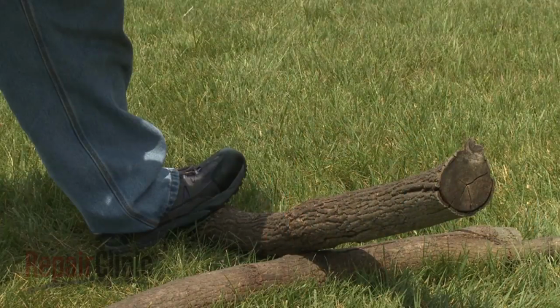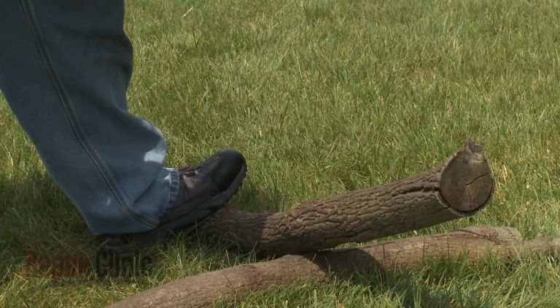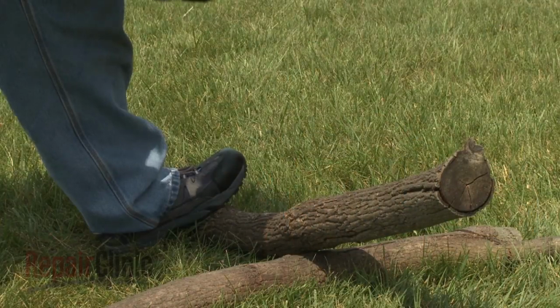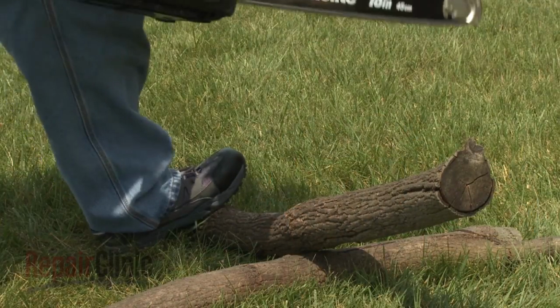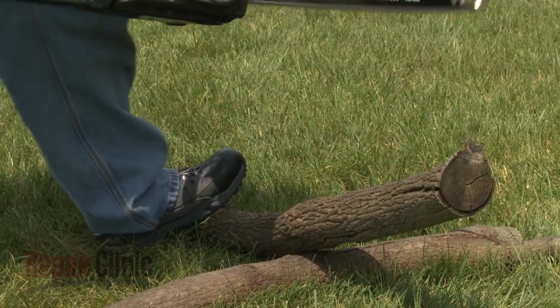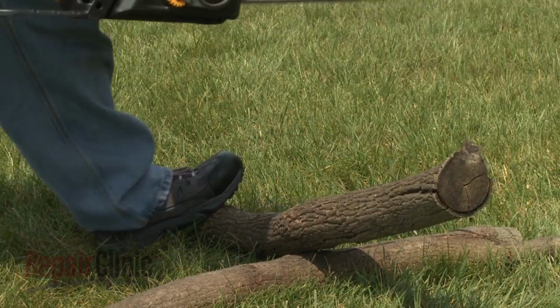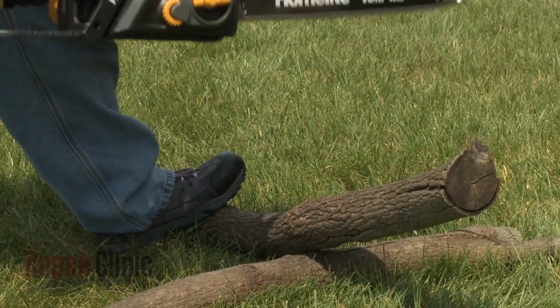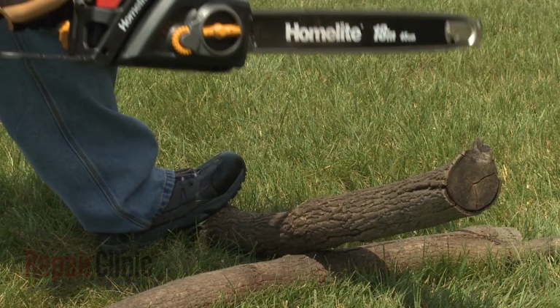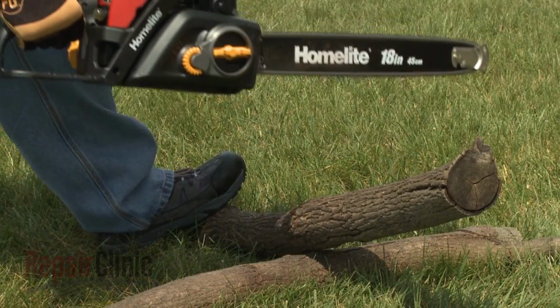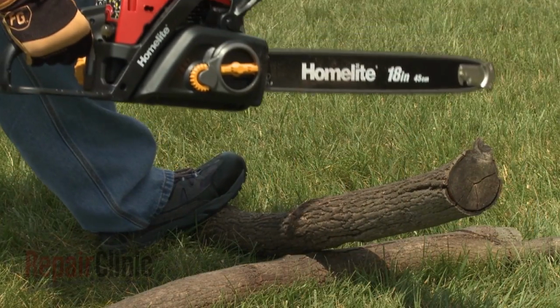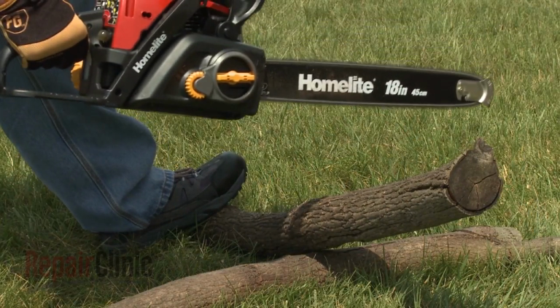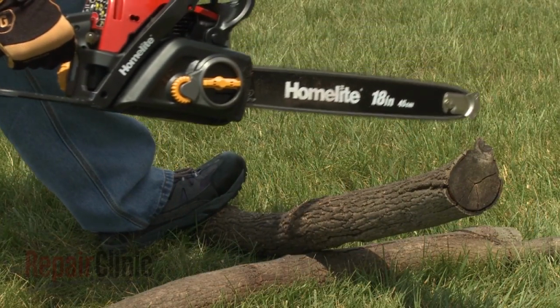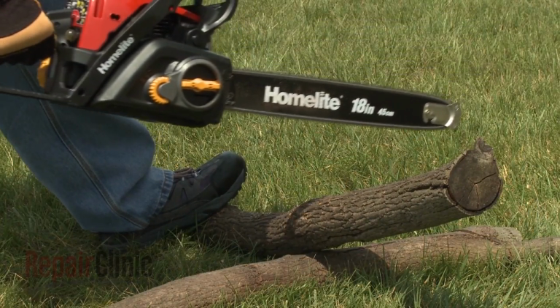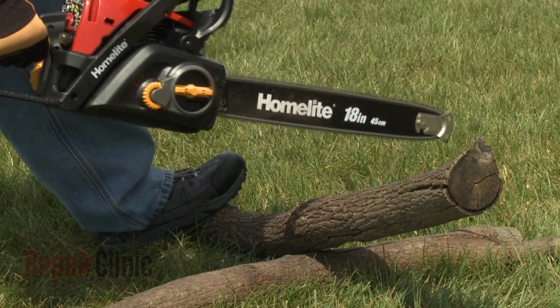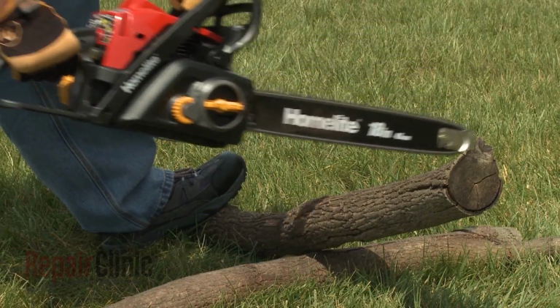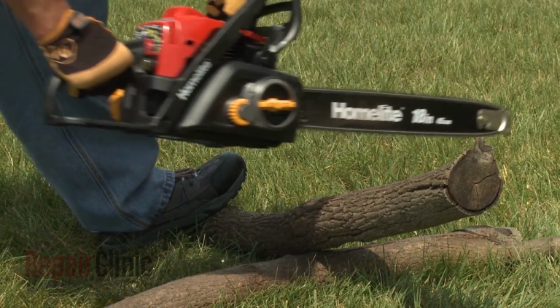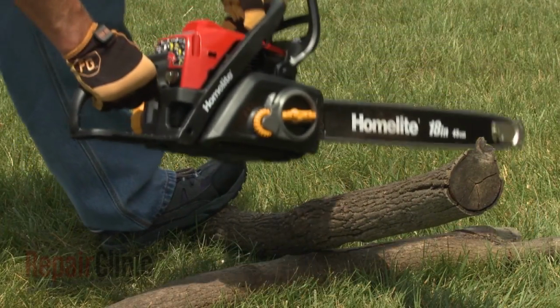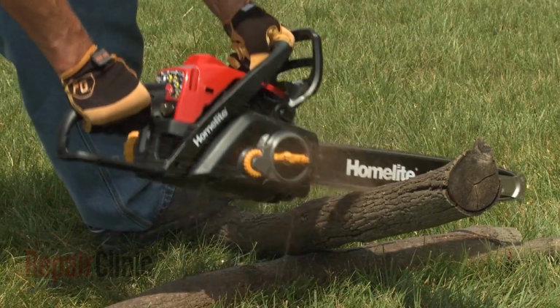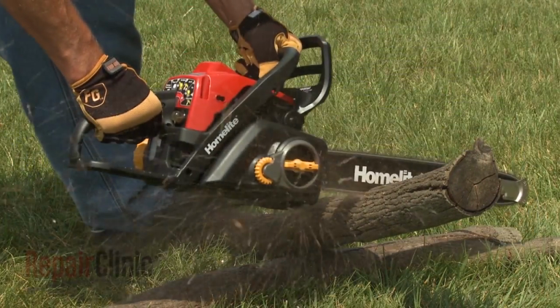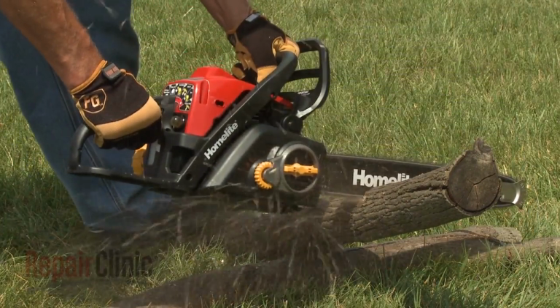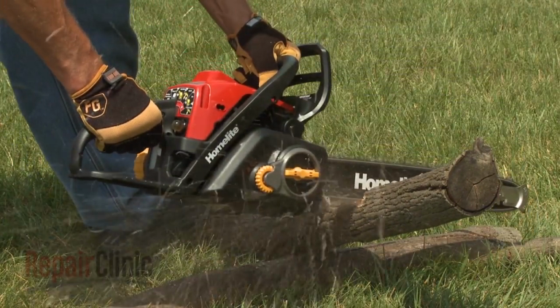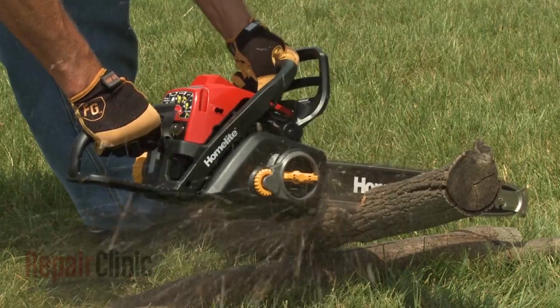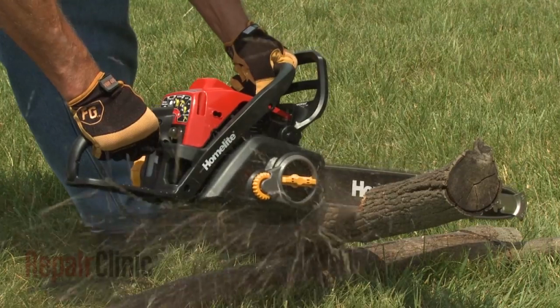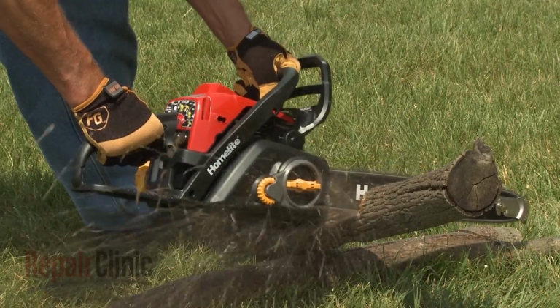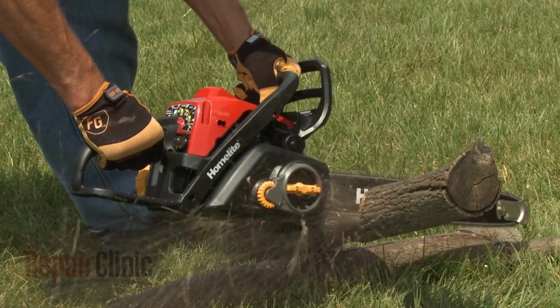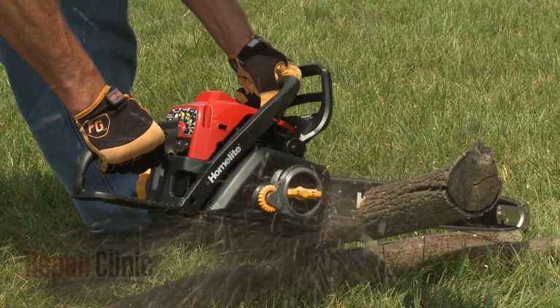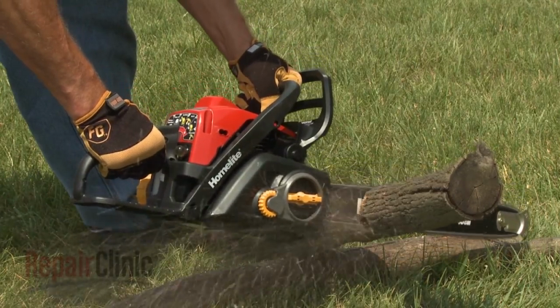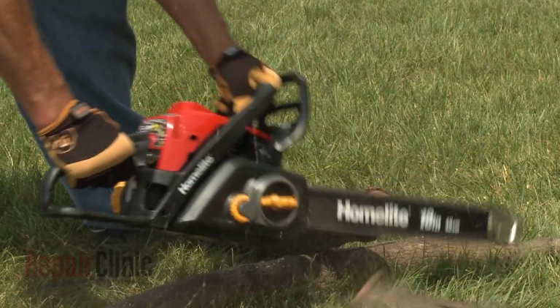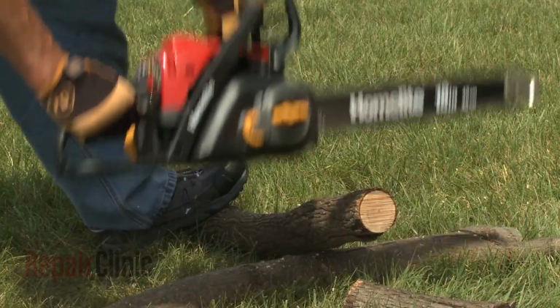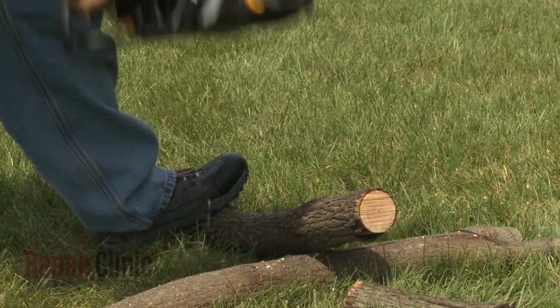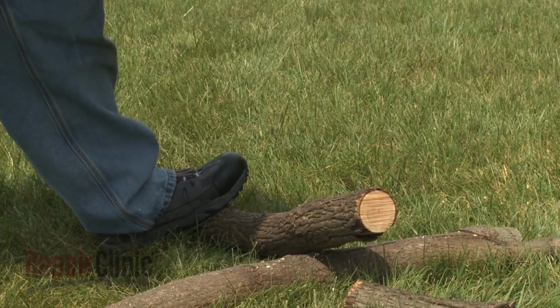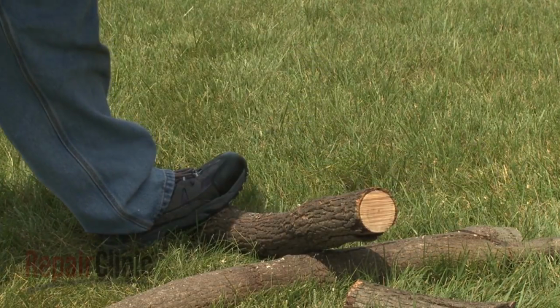The main benefit of a two-cycle engine is that it allows for a high output of torque while being relatively lightweight. Since chainsaws are intended to be handheld and operated at different angles, a two-cycle engine is ideal for this application.